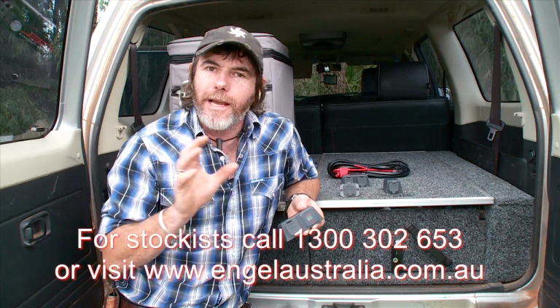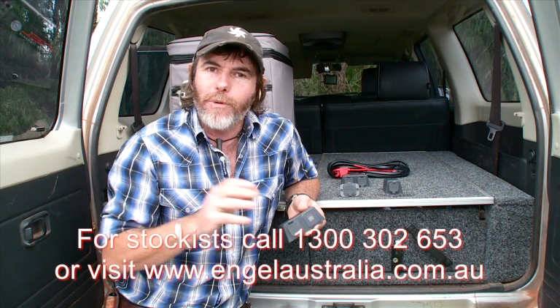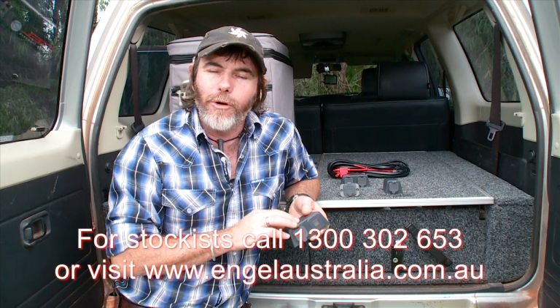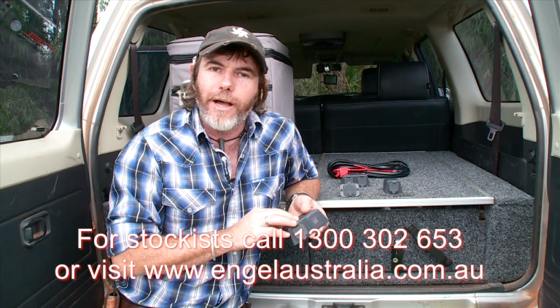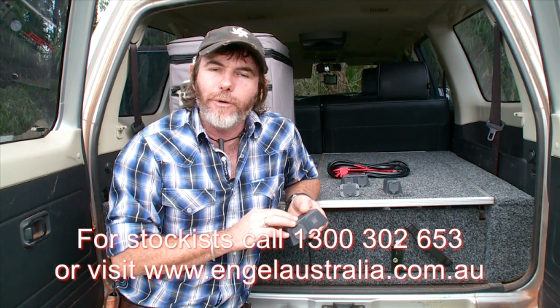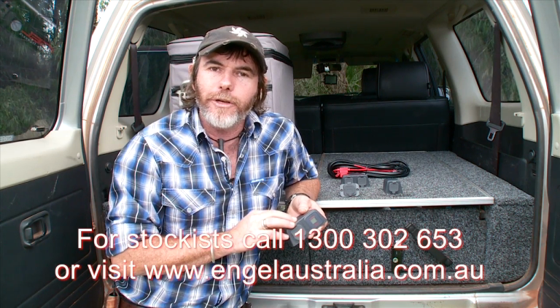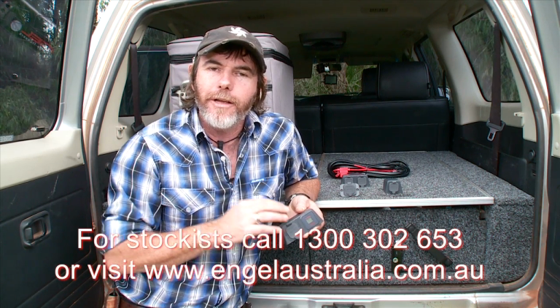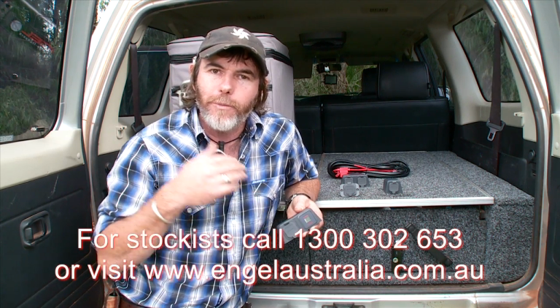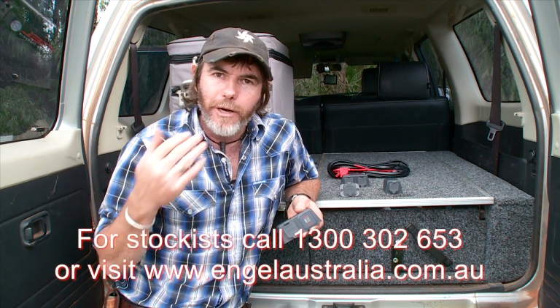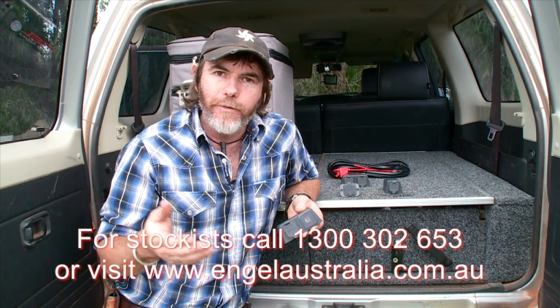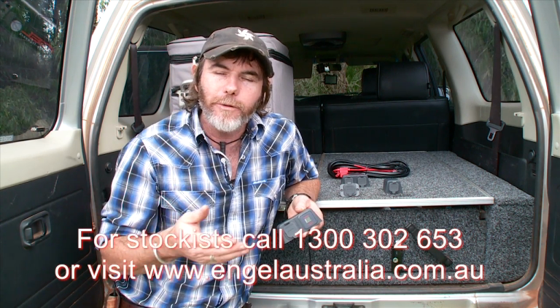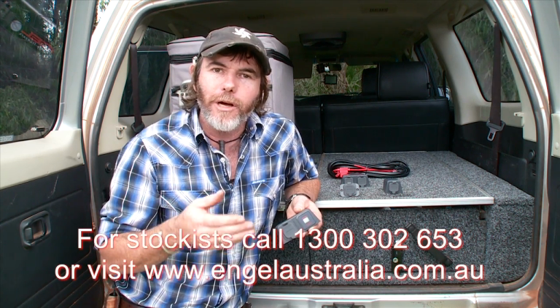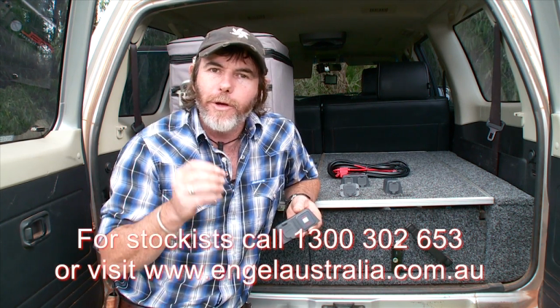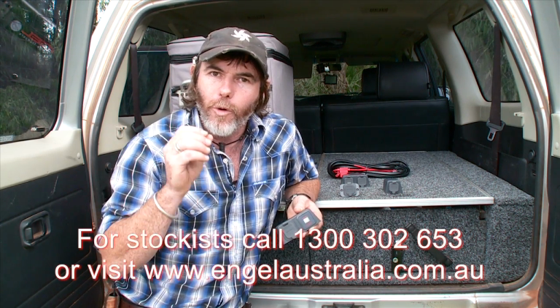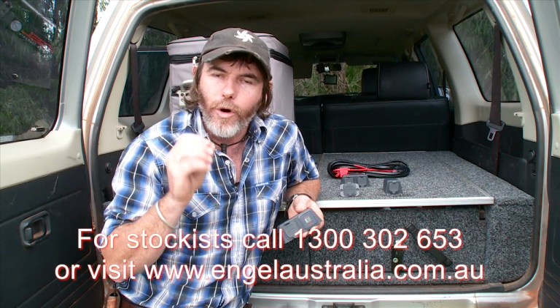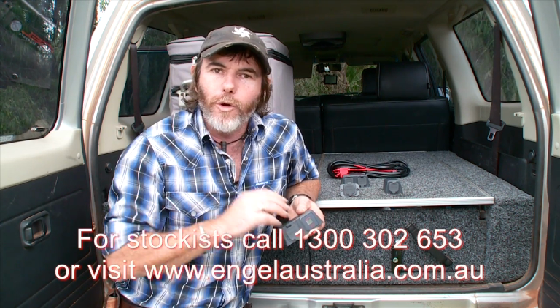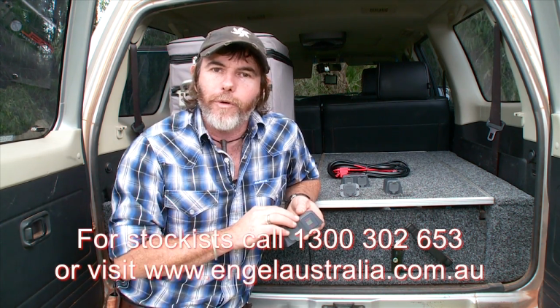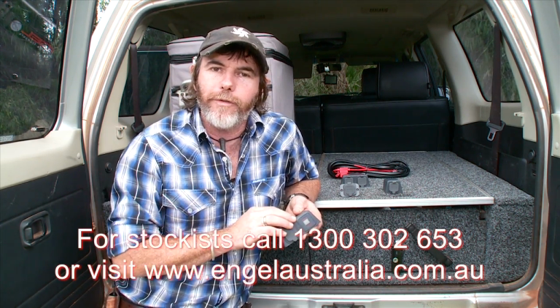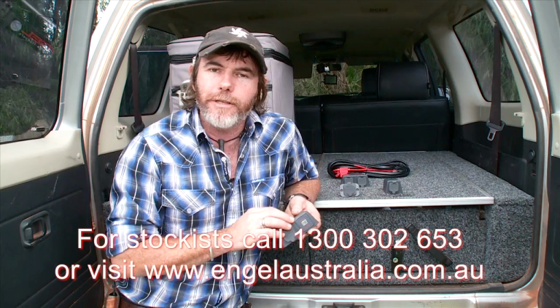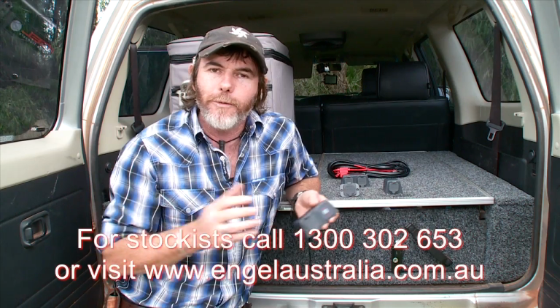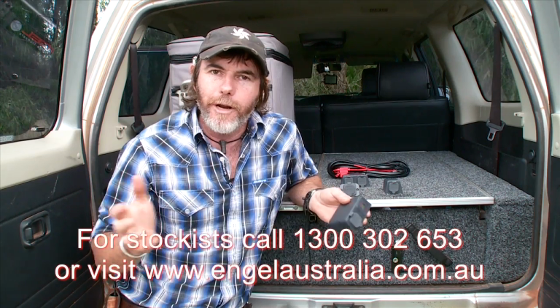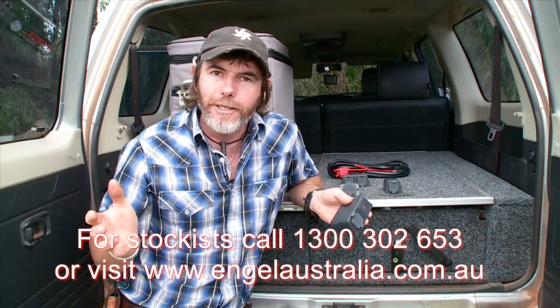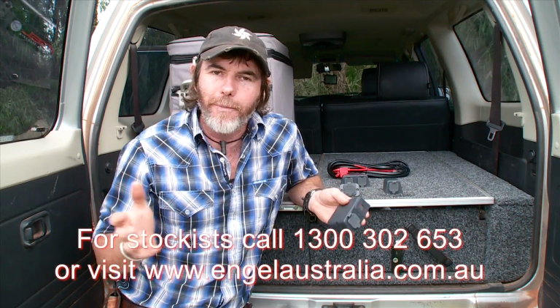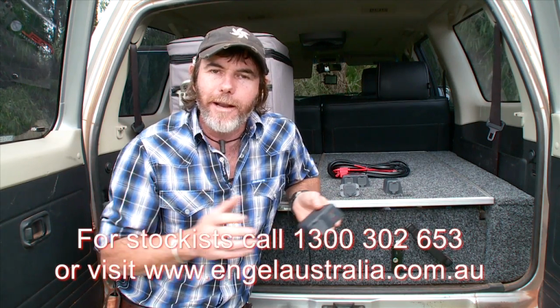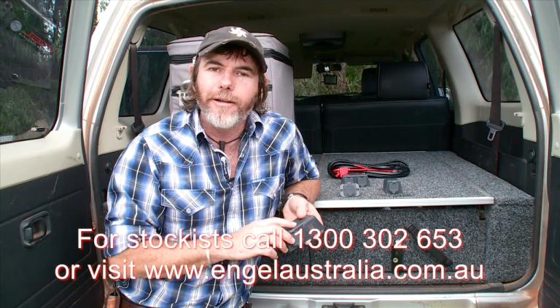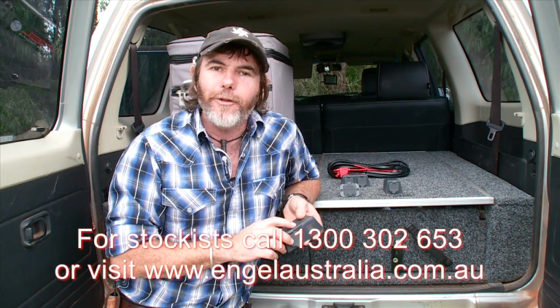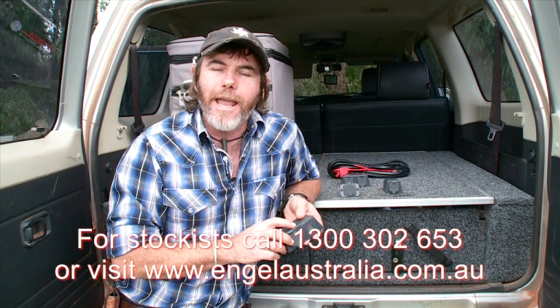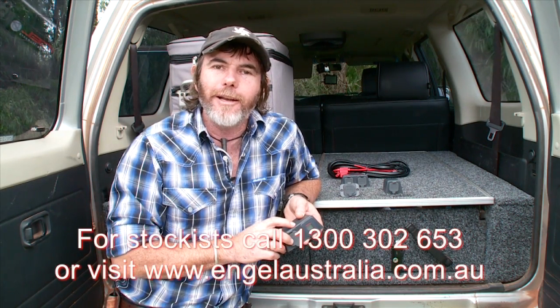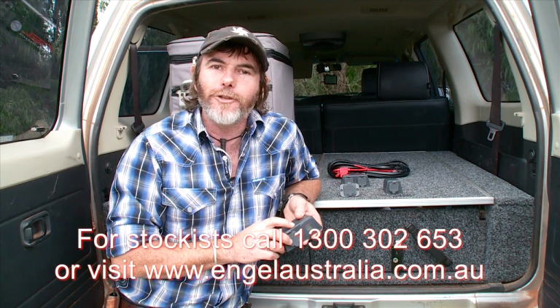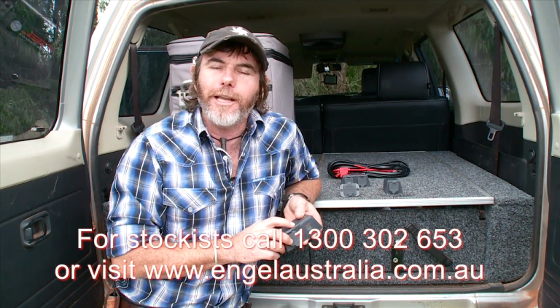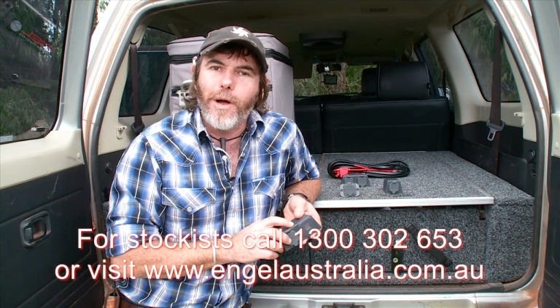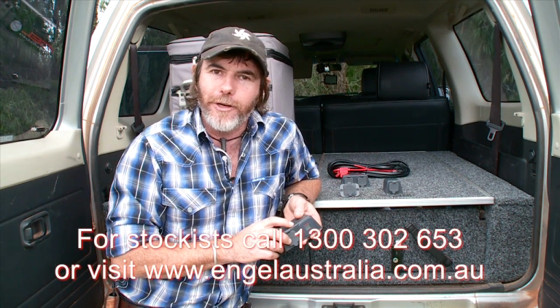There's a couple more available to you, depending on vehicle type or your preference. Why don't you check them out on the Engel Australia website.